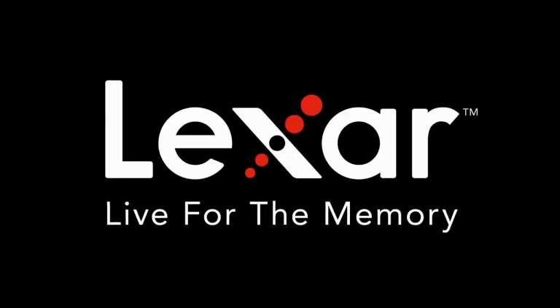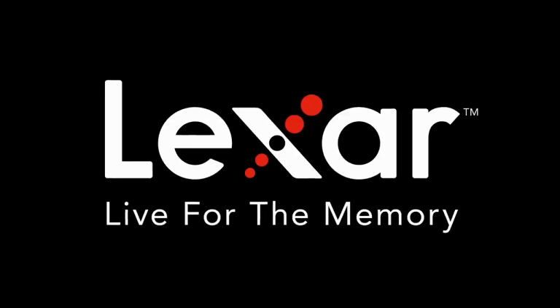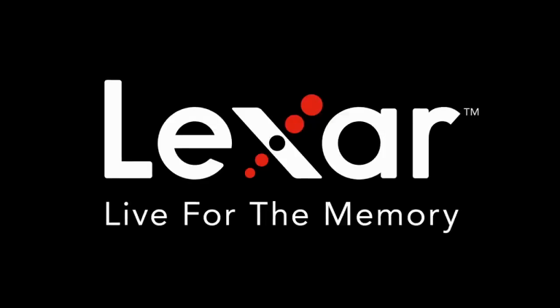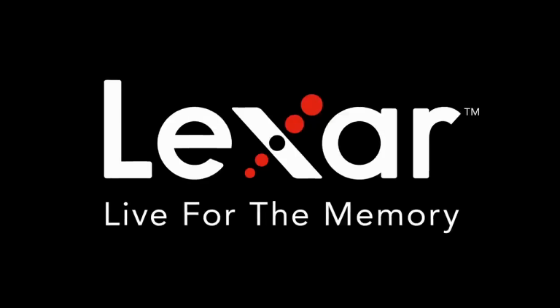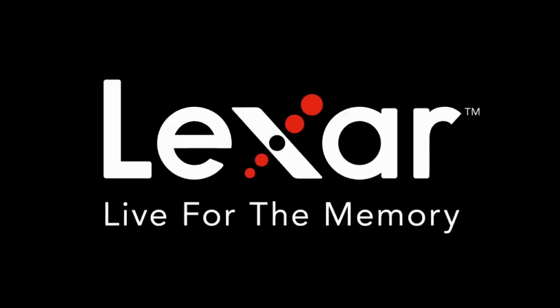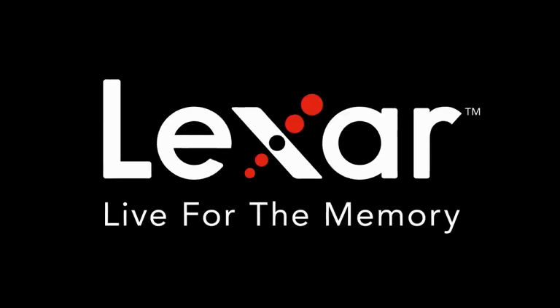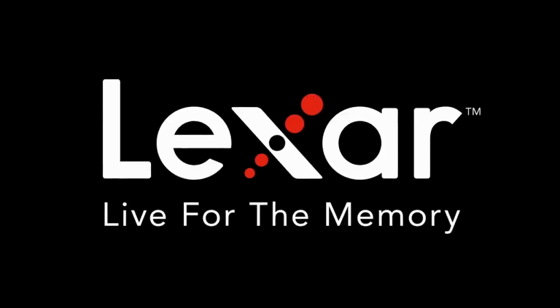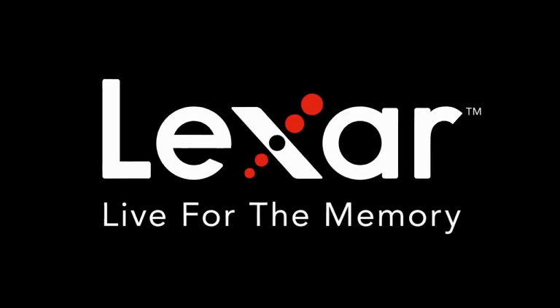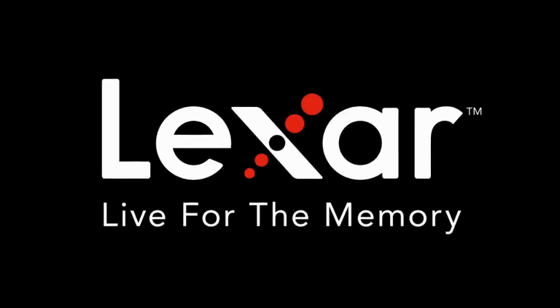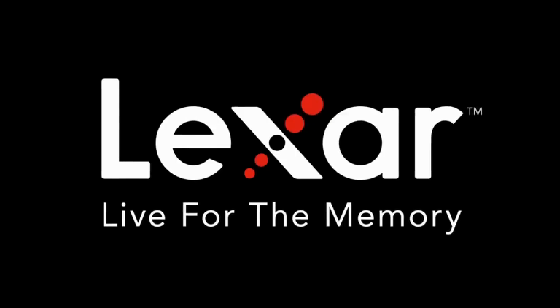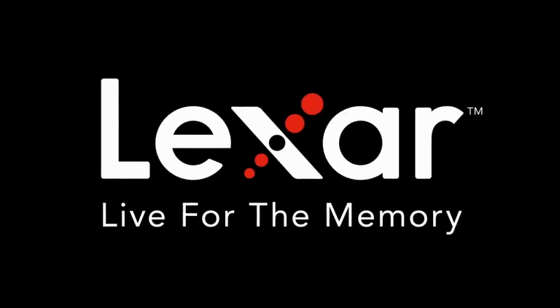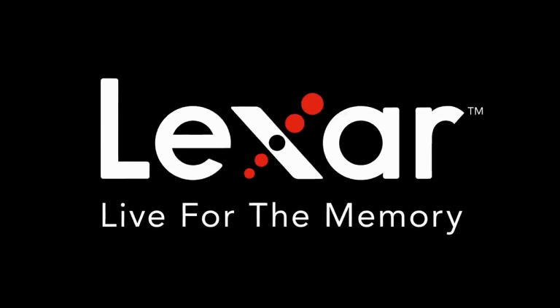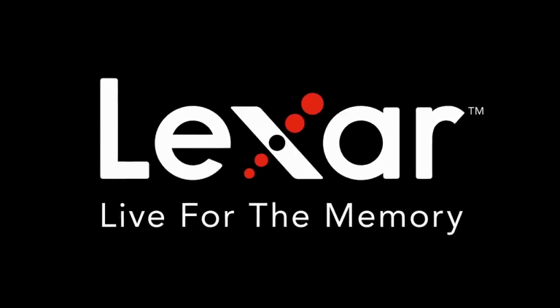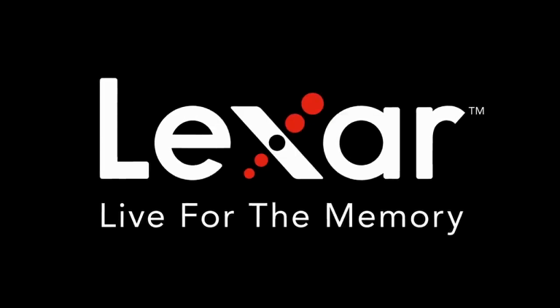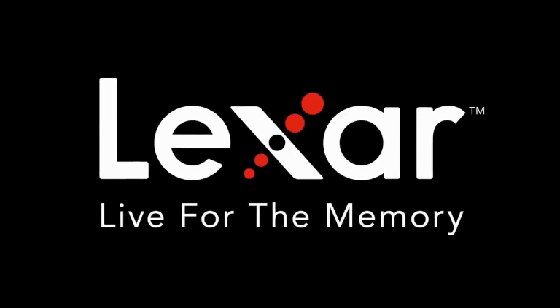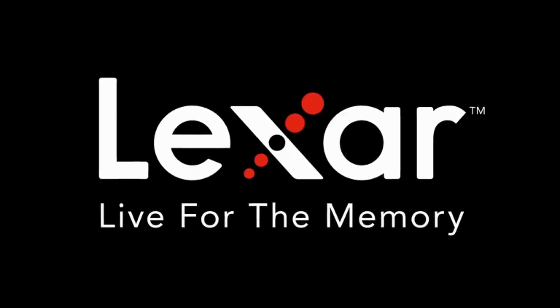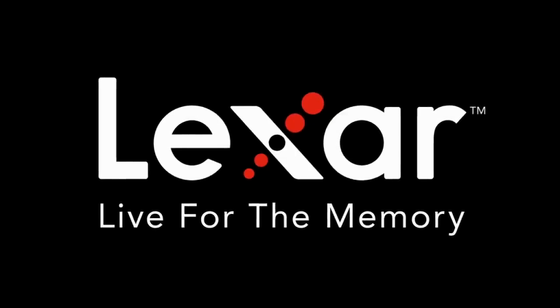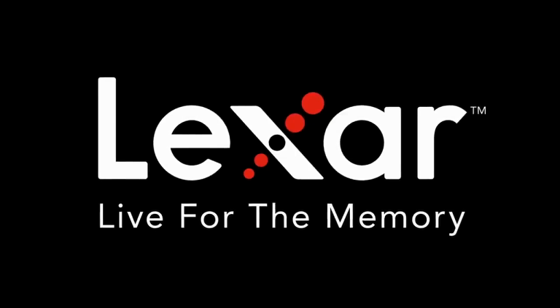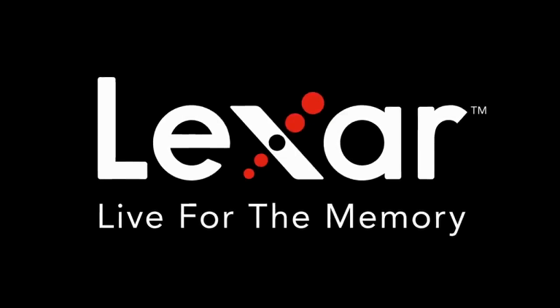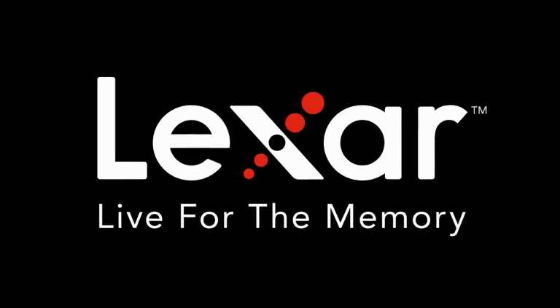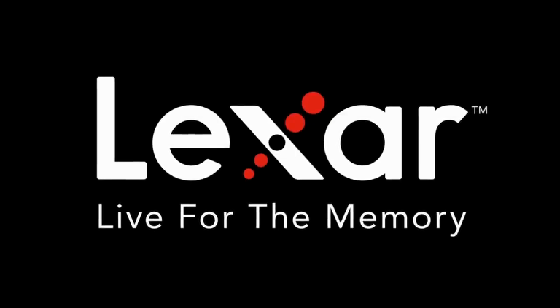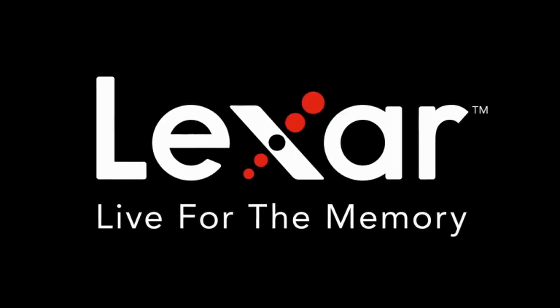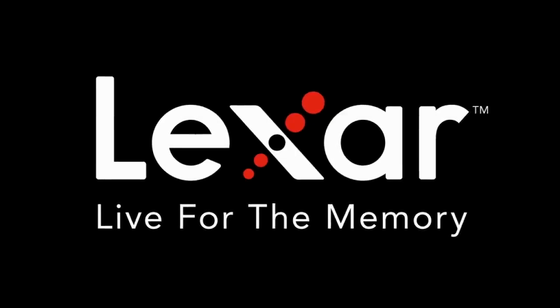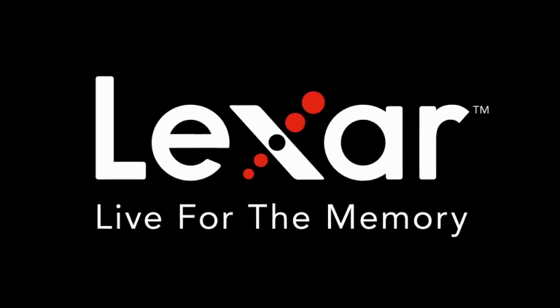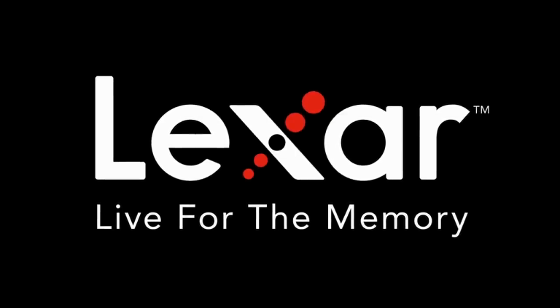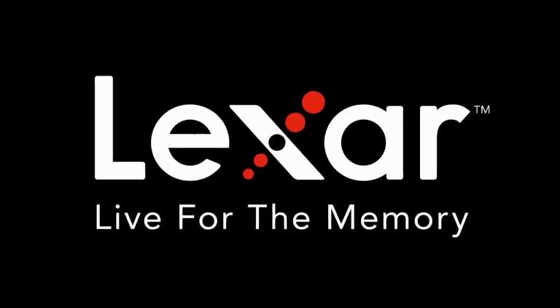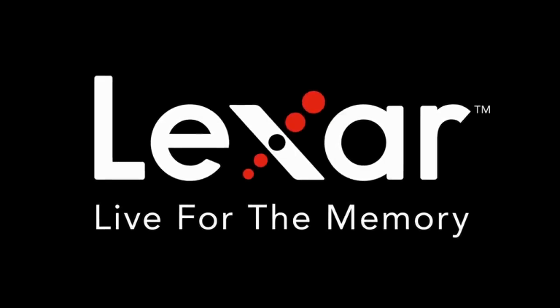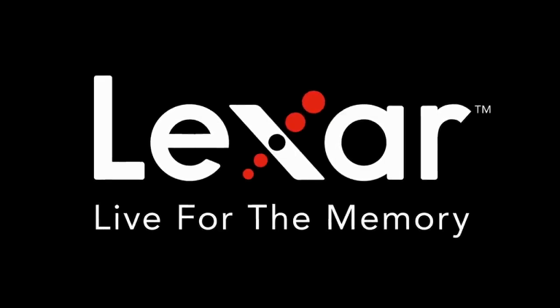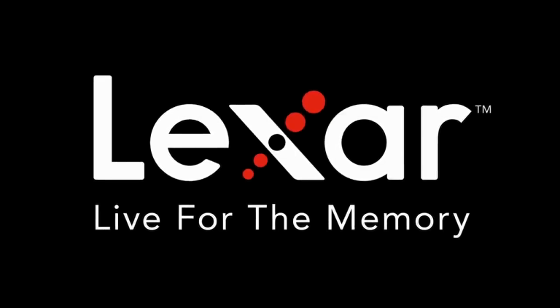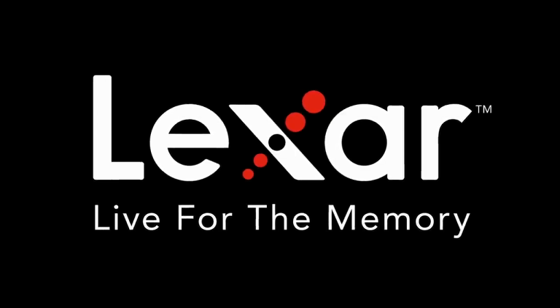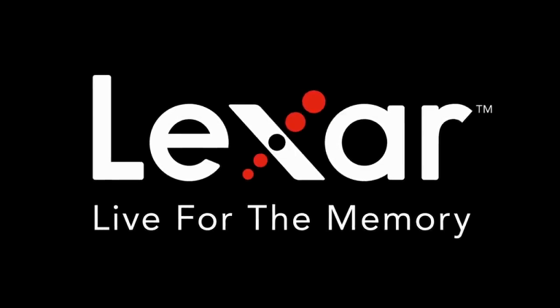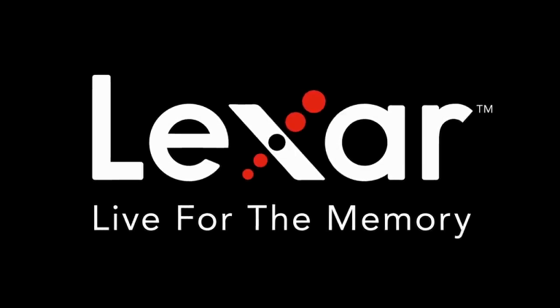This episode is brought to you by Lexar and their amazing 1800X Gold Series flash memory cards.